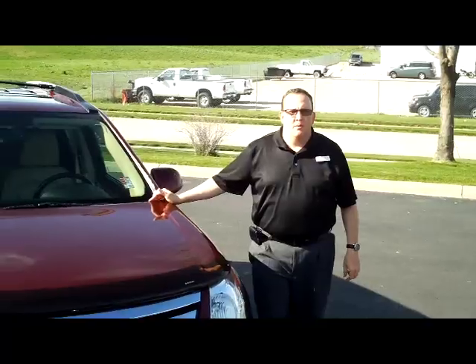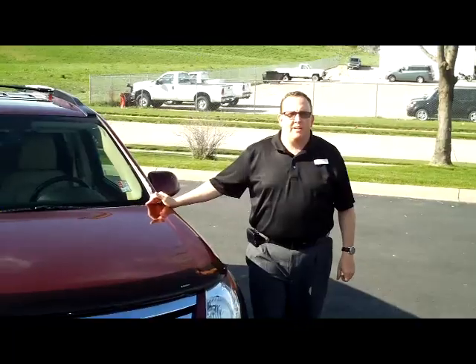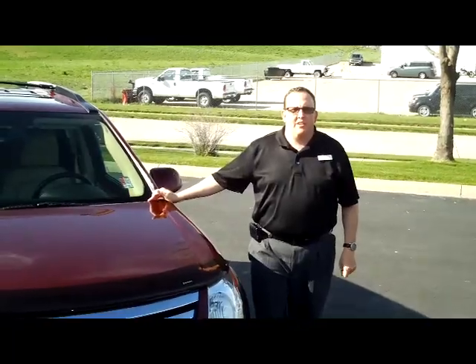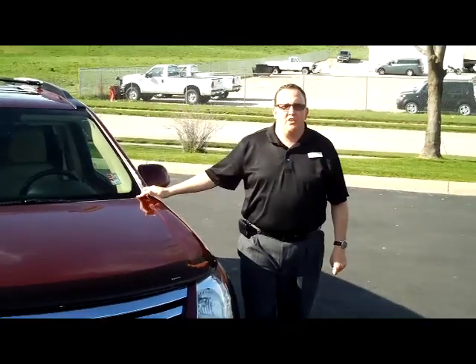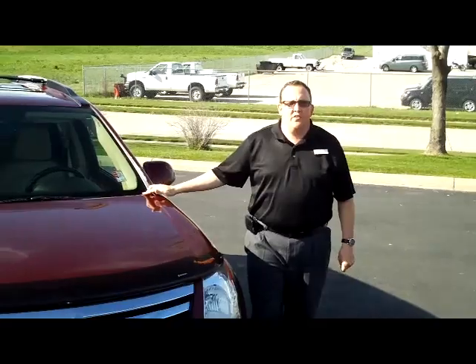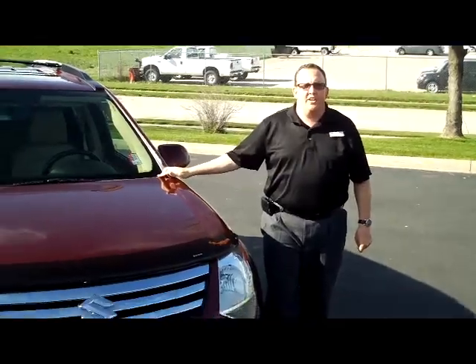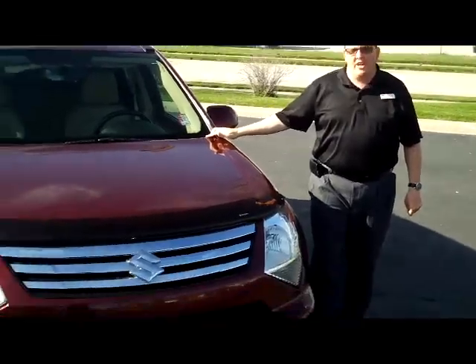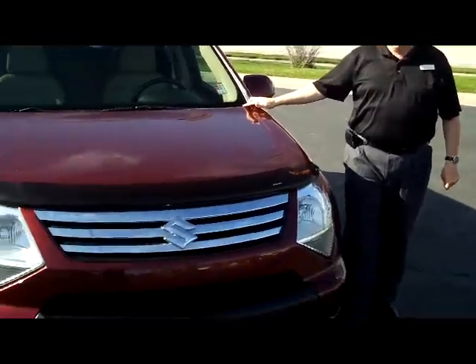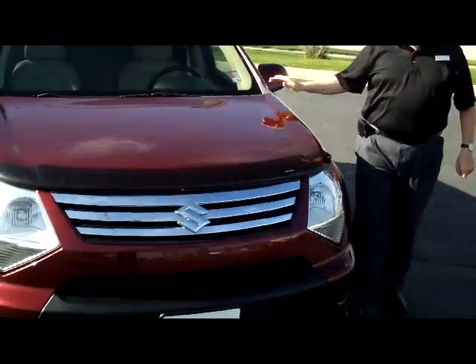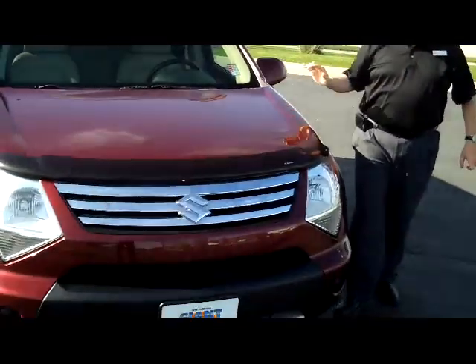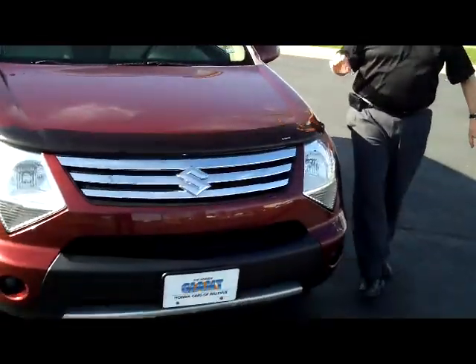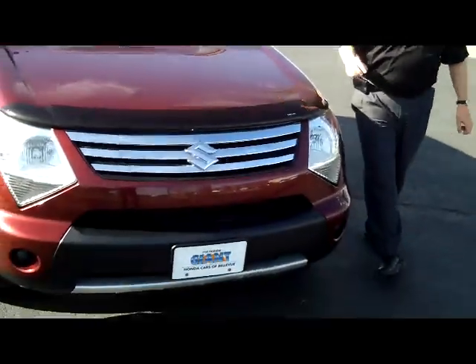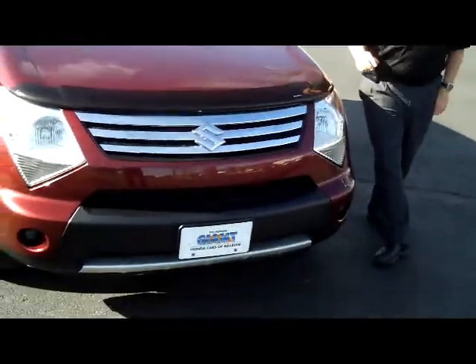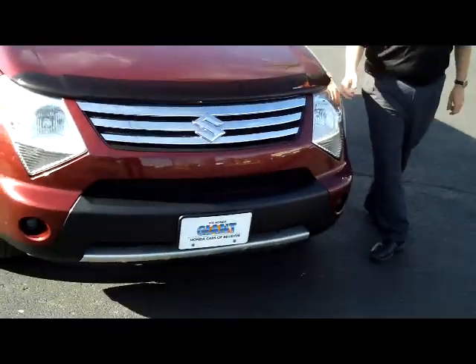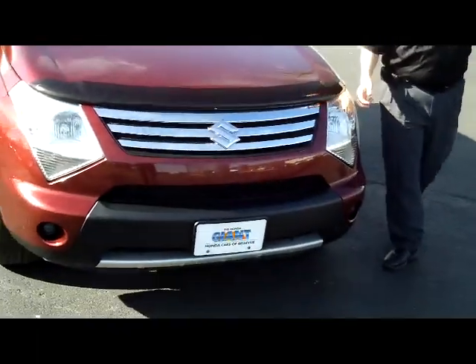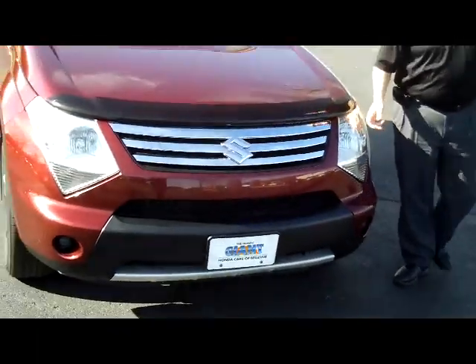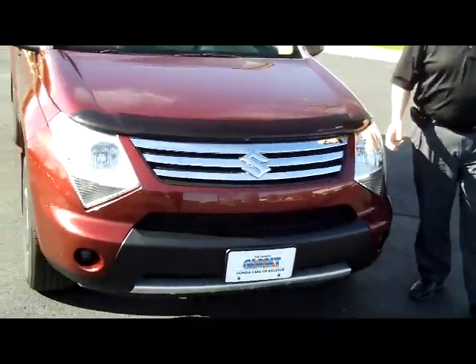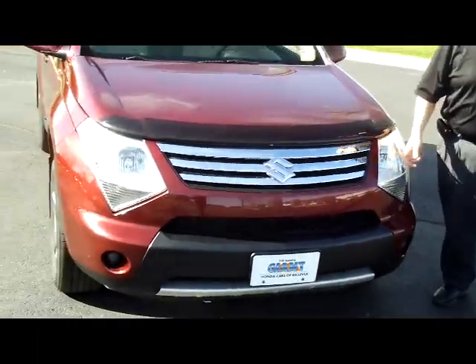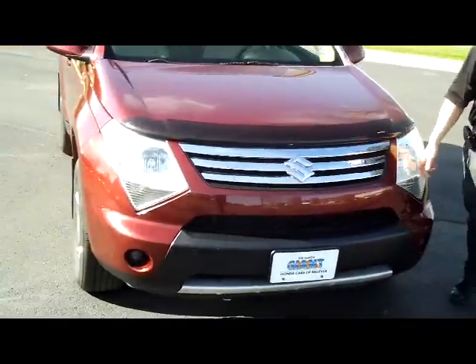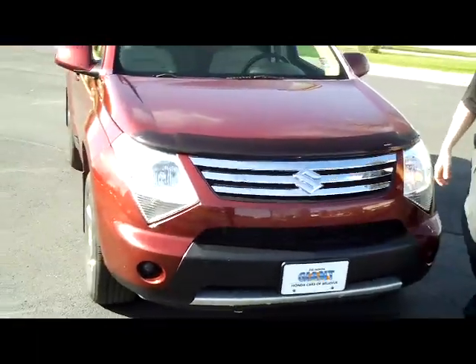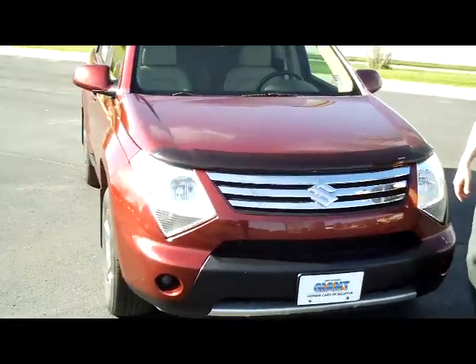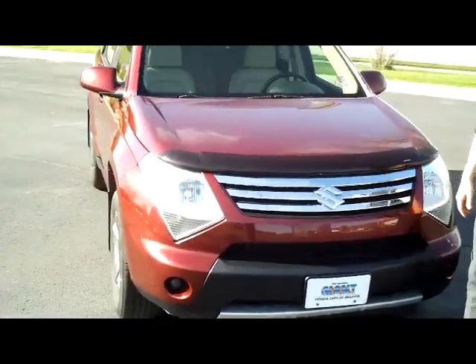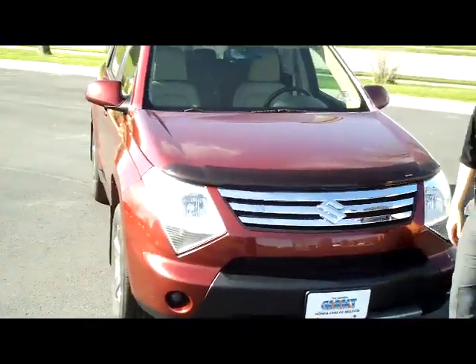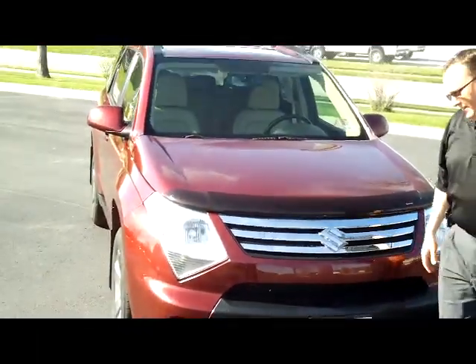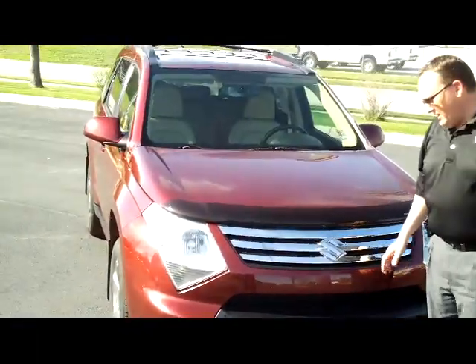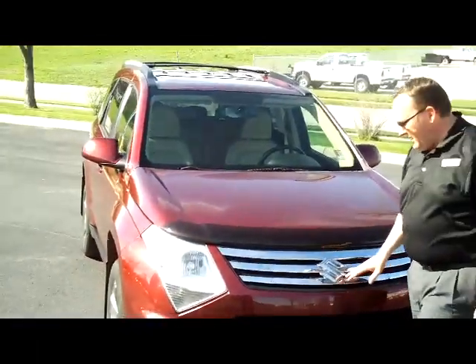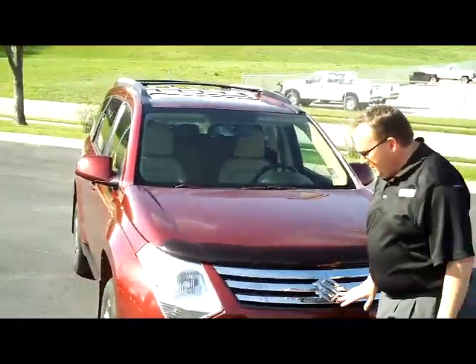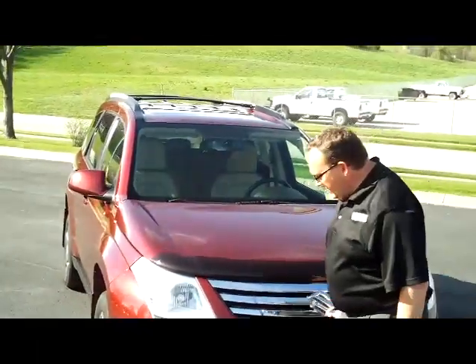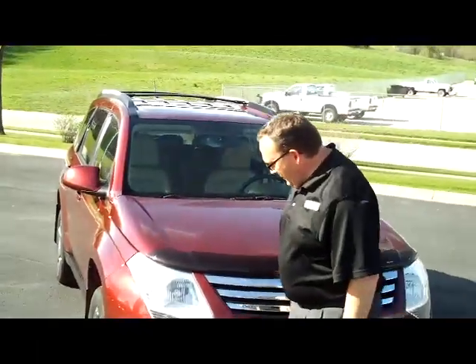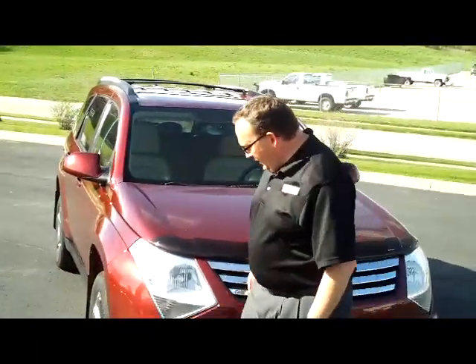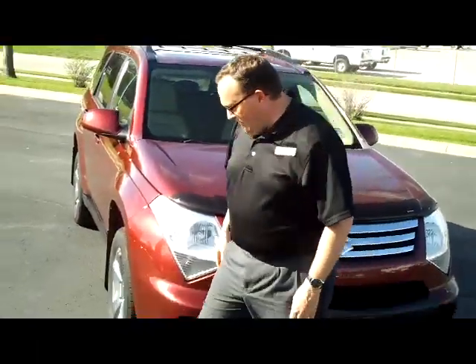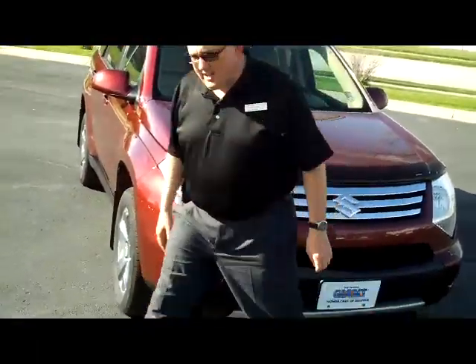Brian Kelly here from the Honda Giant, here to show you this 2007 Suzuki XL7, just came in on trade.